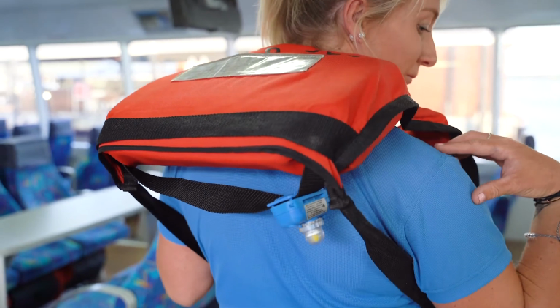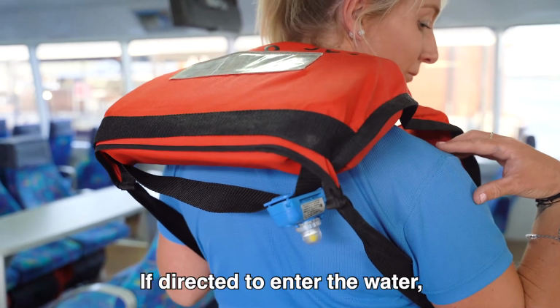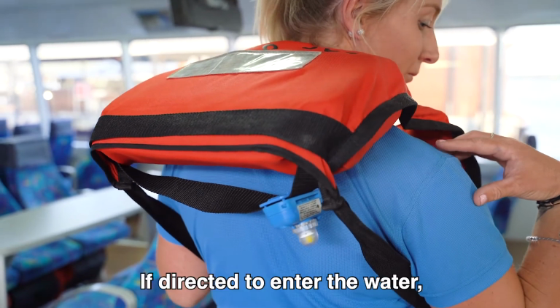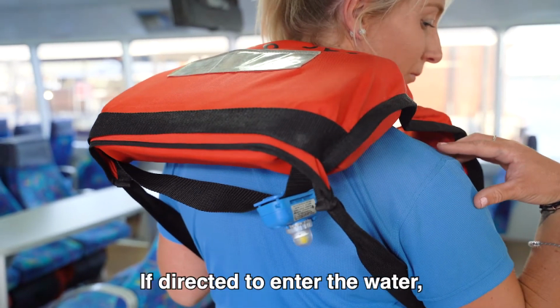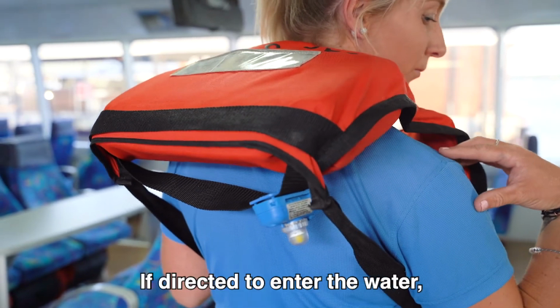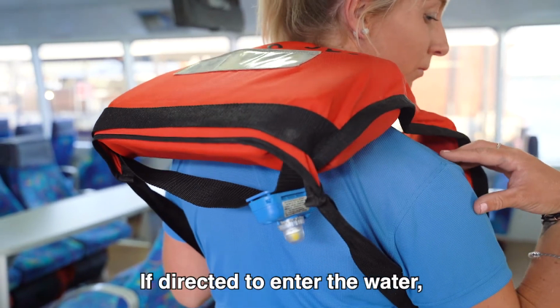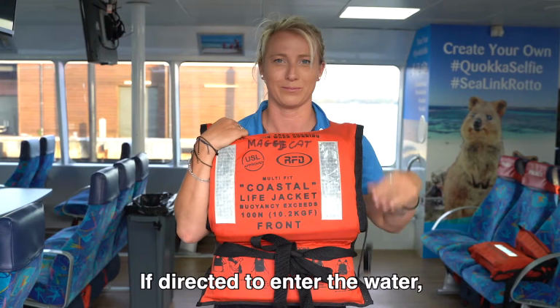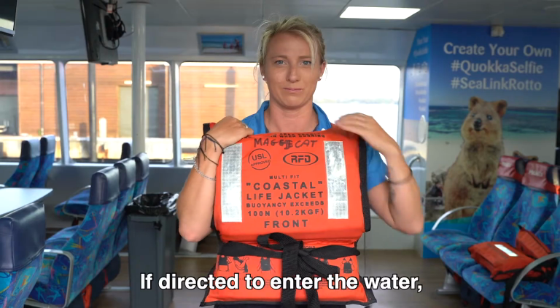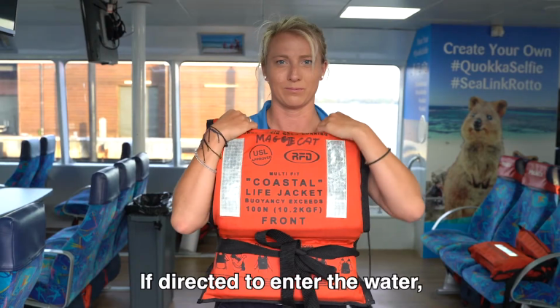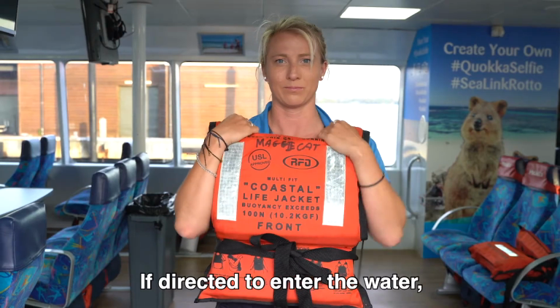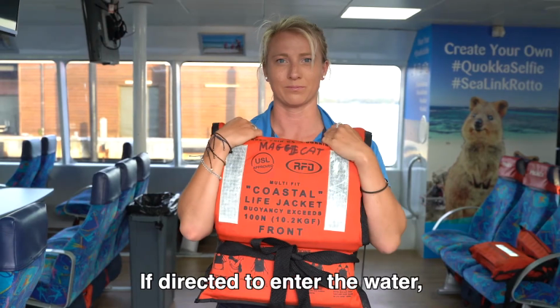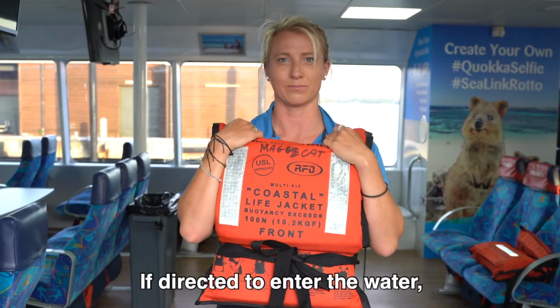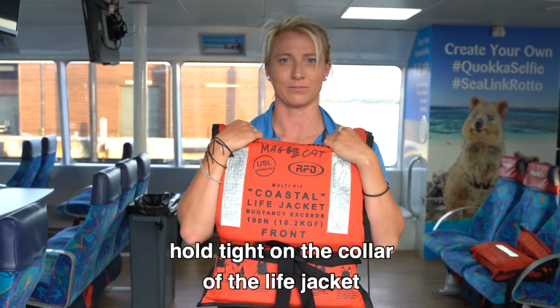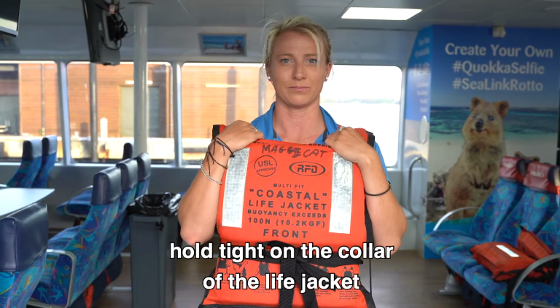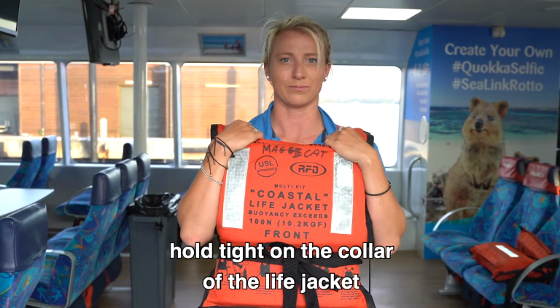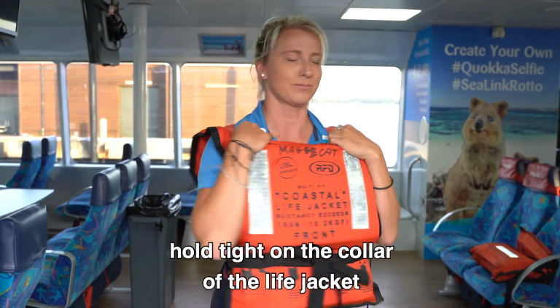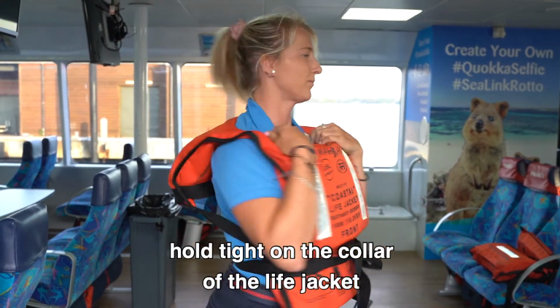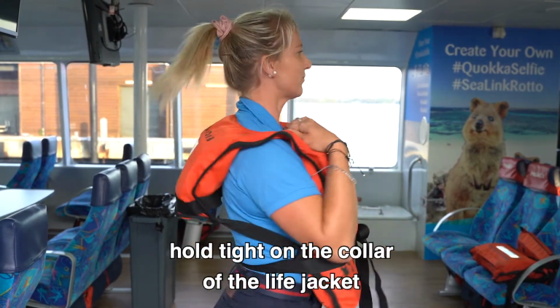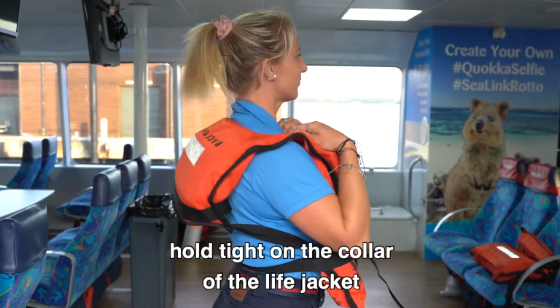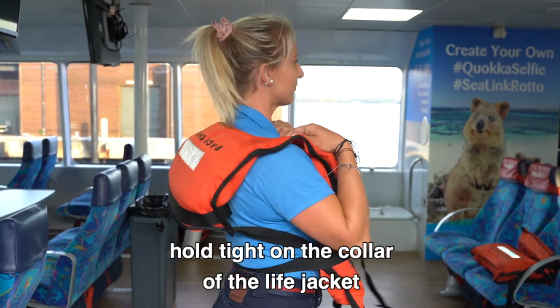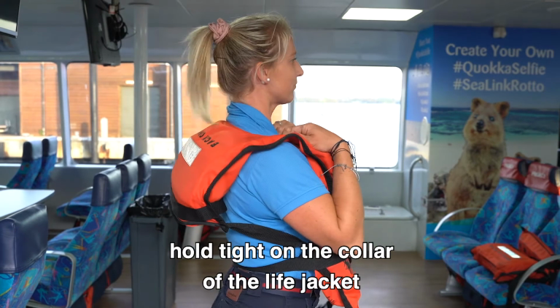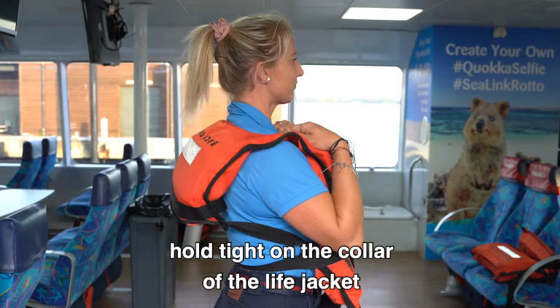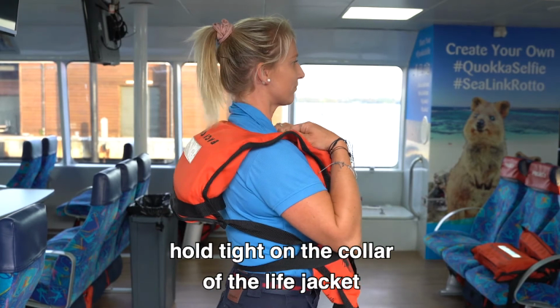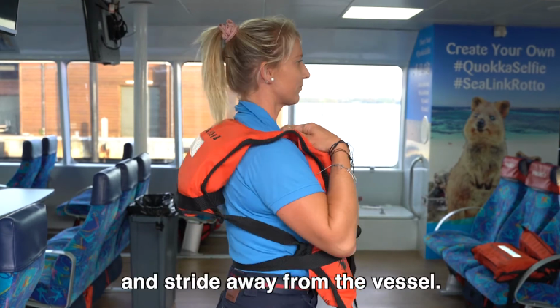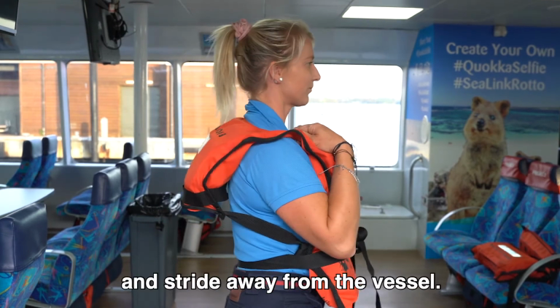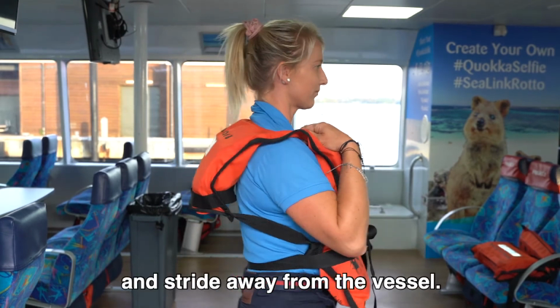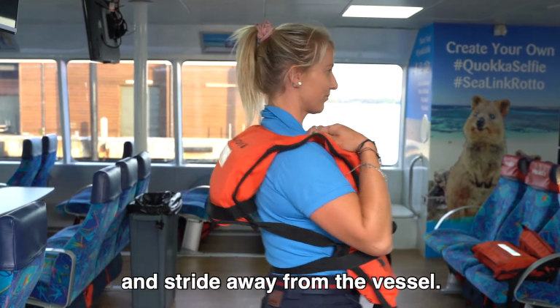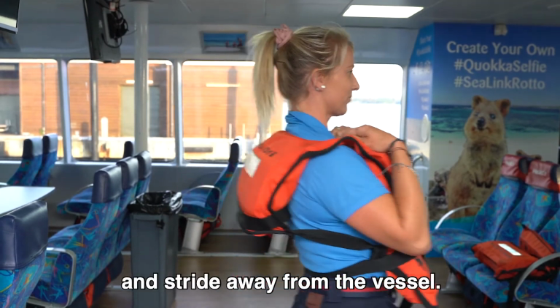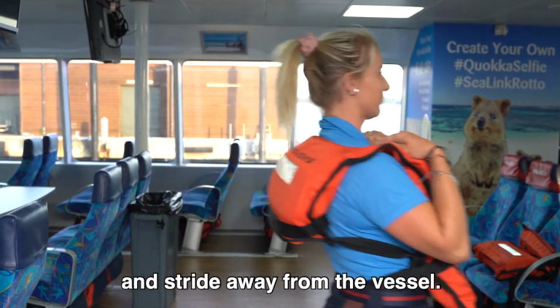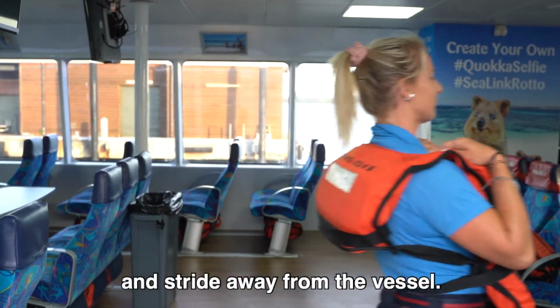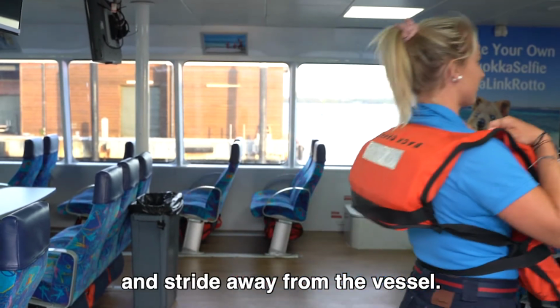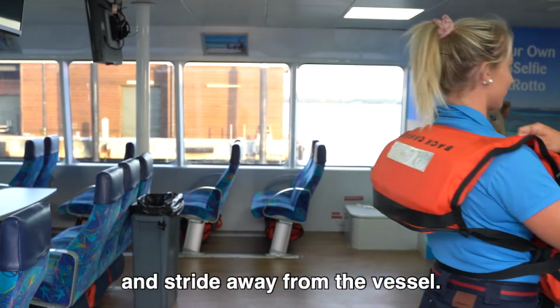If directed to enter the water, hold tight on the collar of the life jacket and stride away from the vessel.